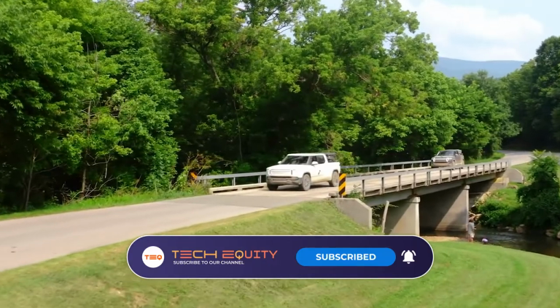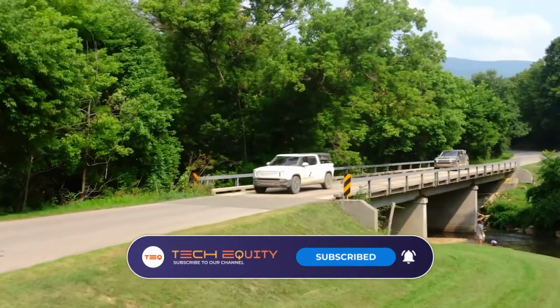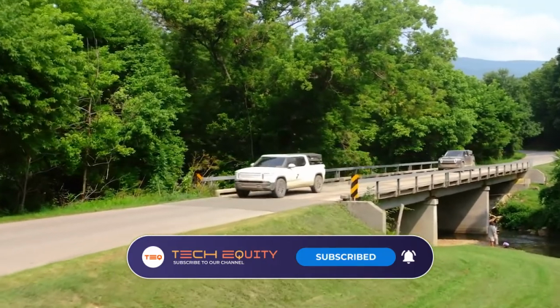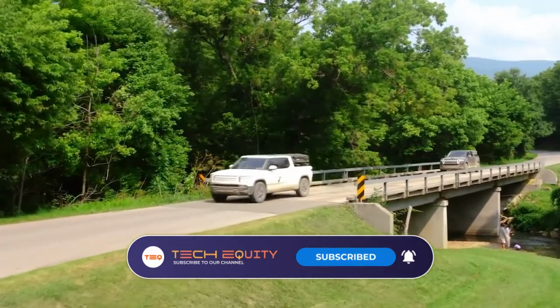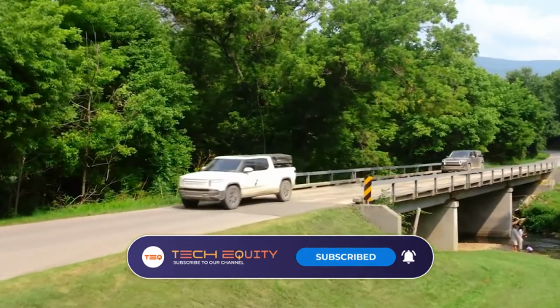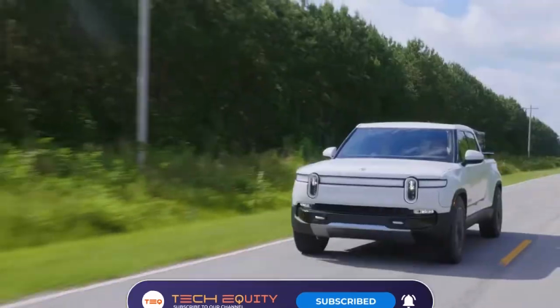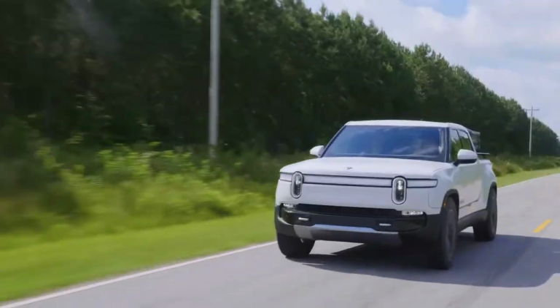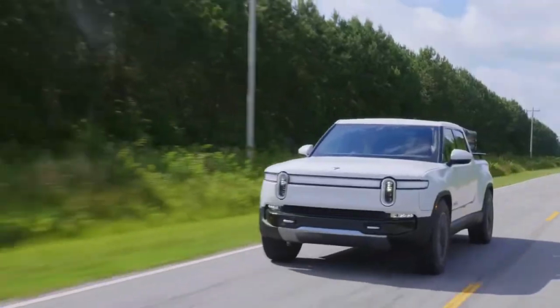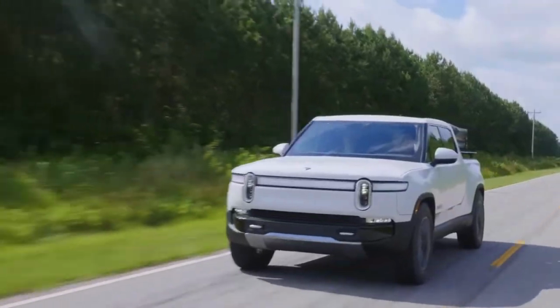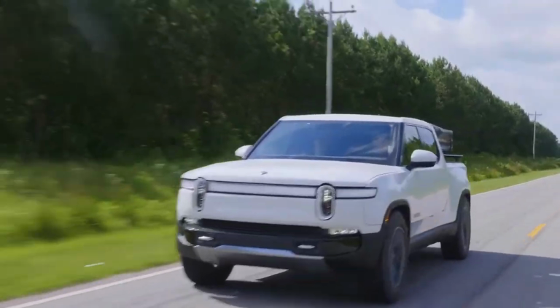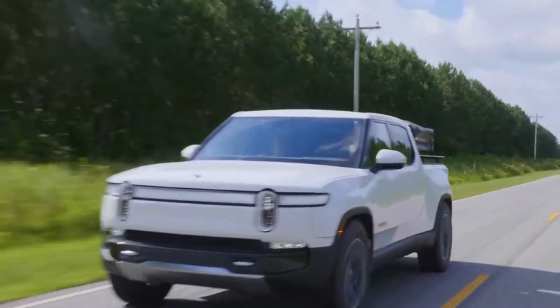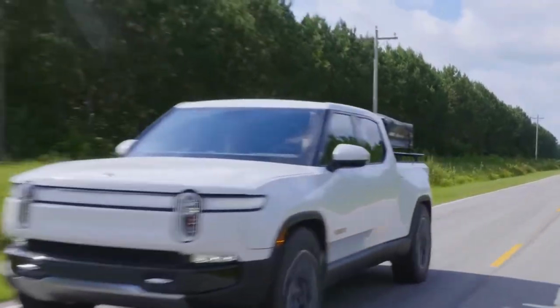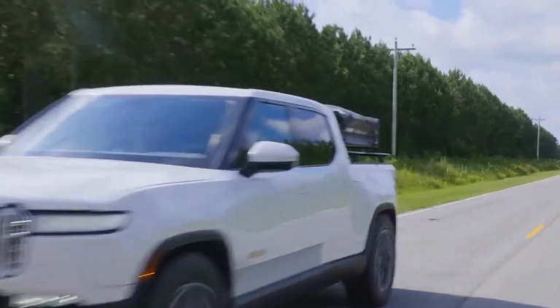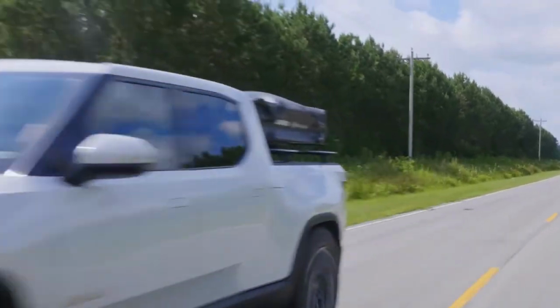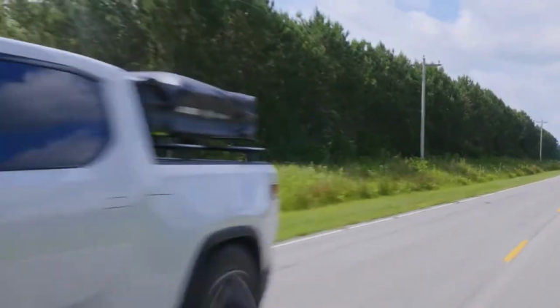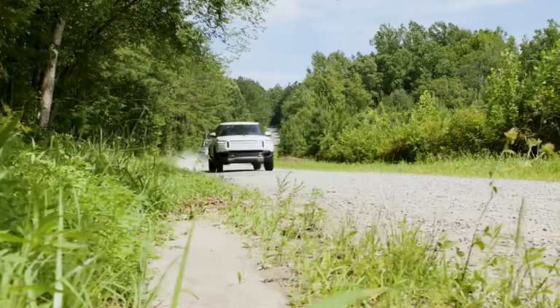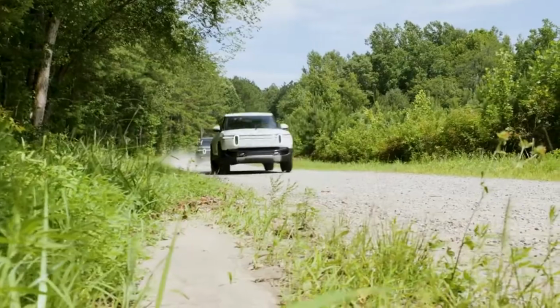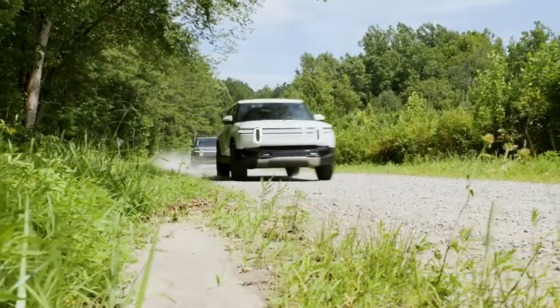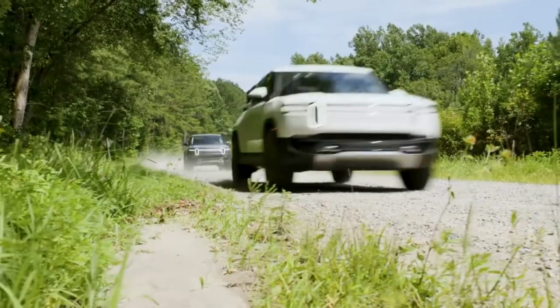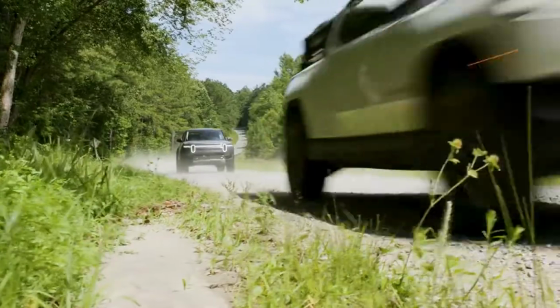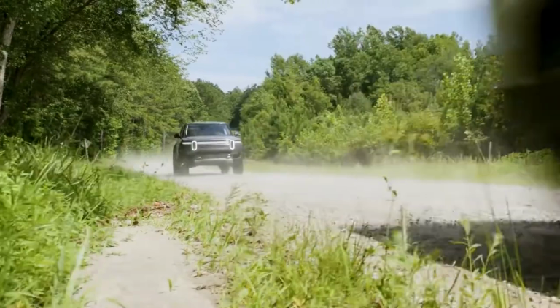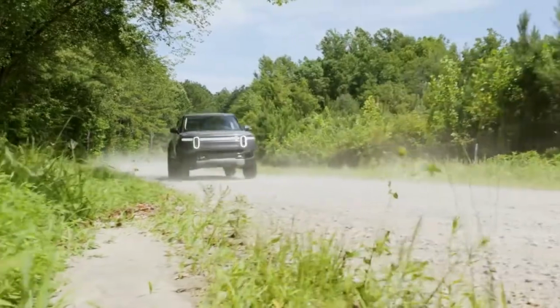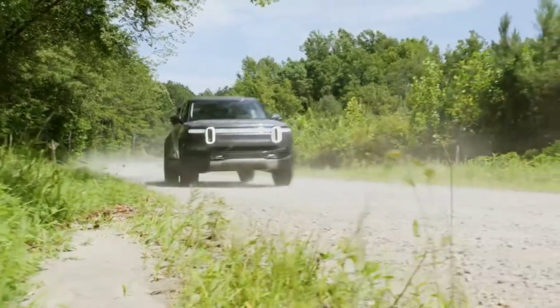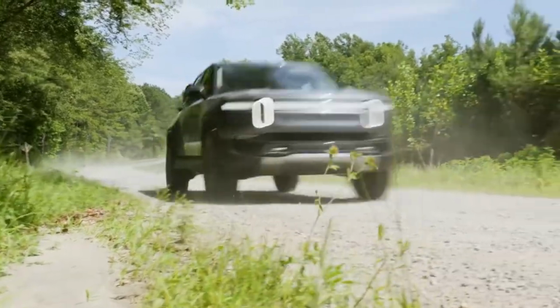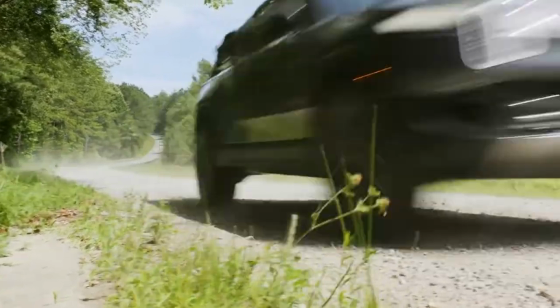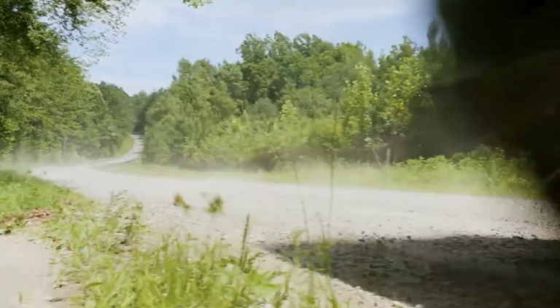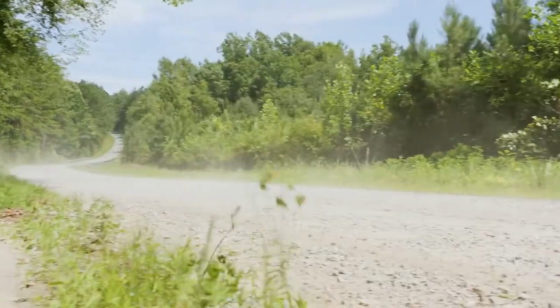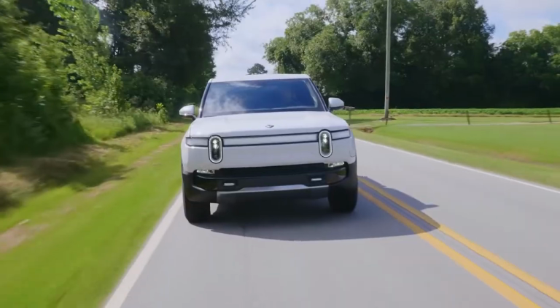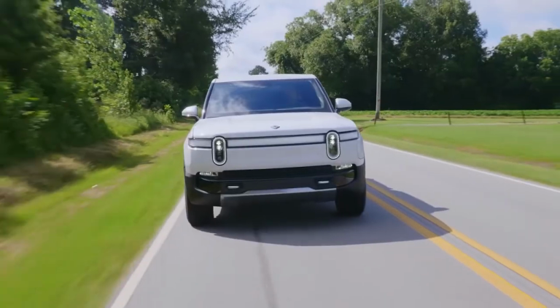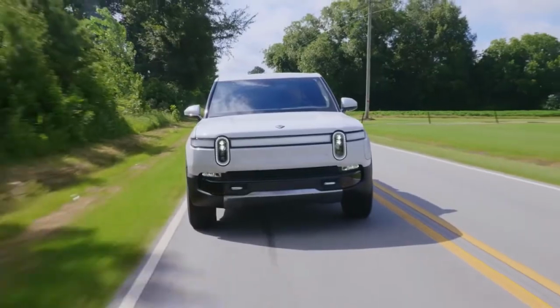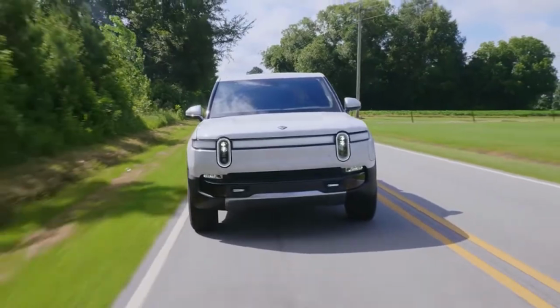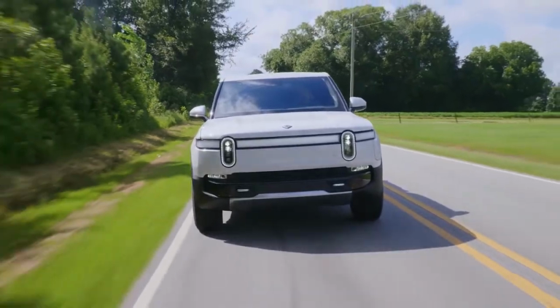Stay tuned as we reveal the in-depth details and specifications of the Rivian R1T, the first electric truck to enter the EV market.